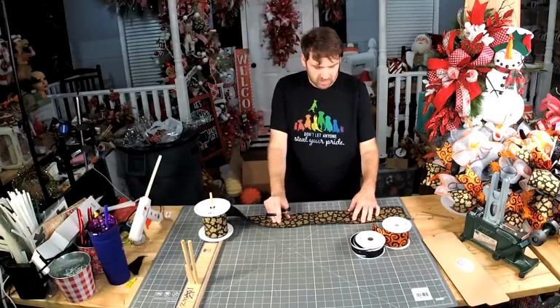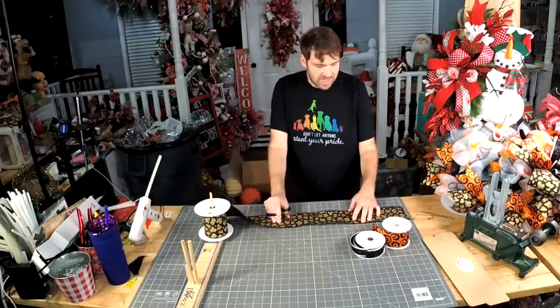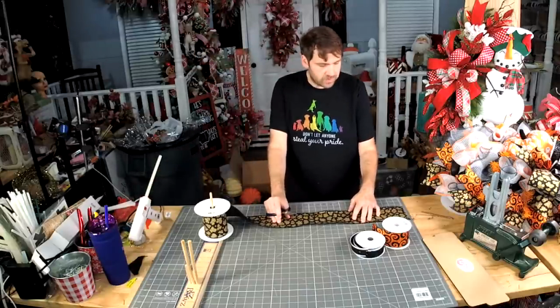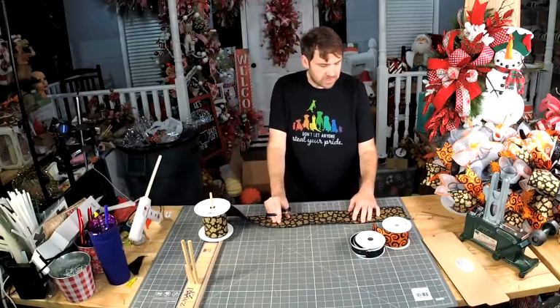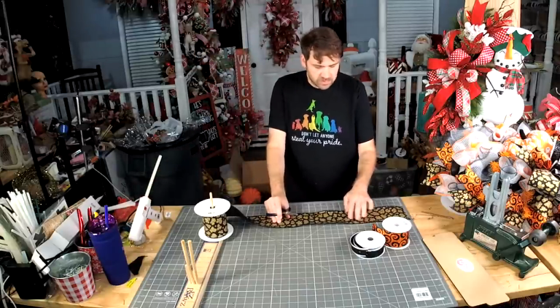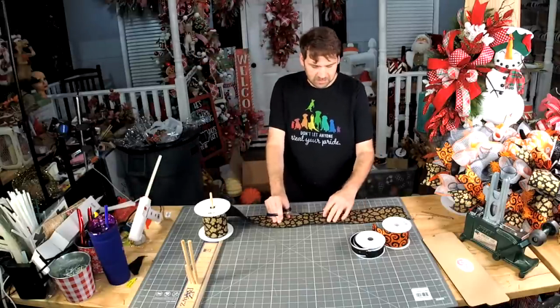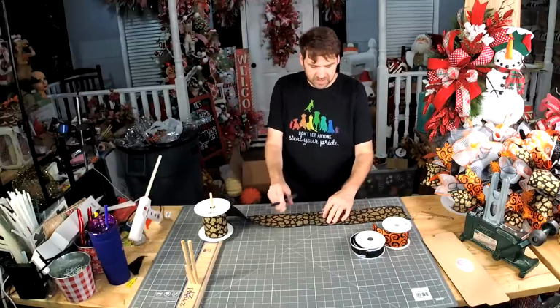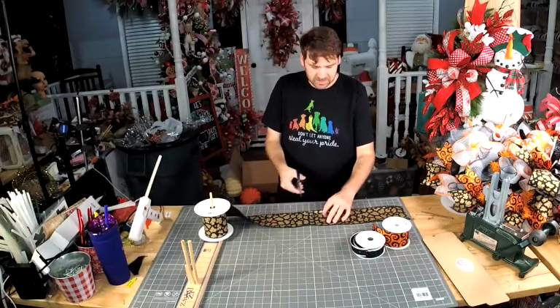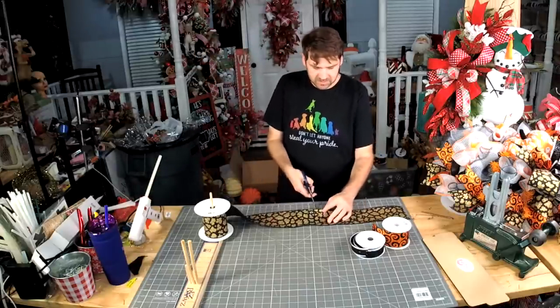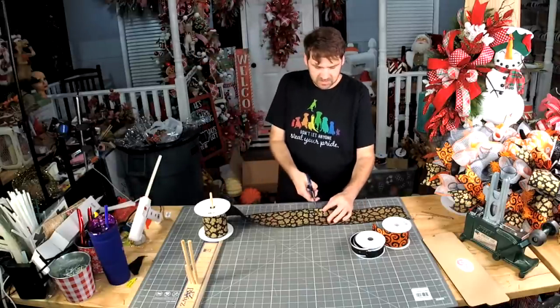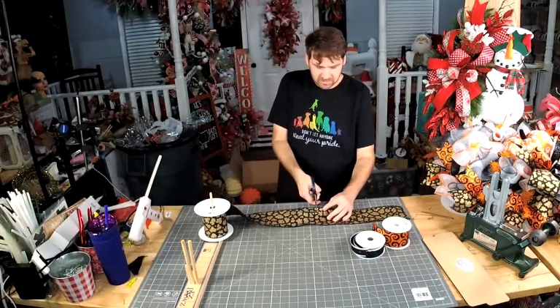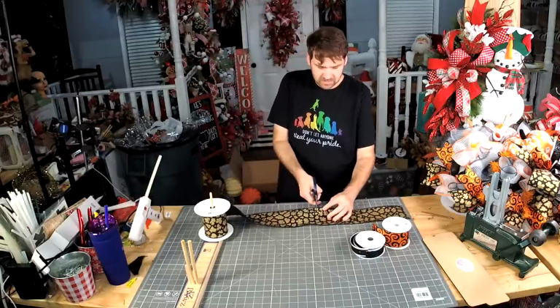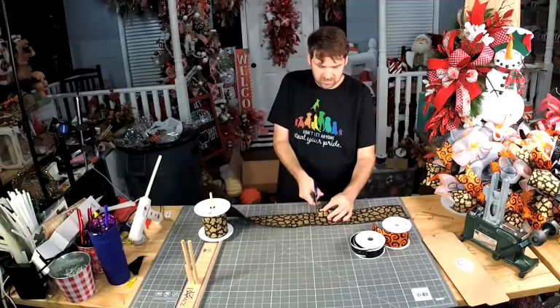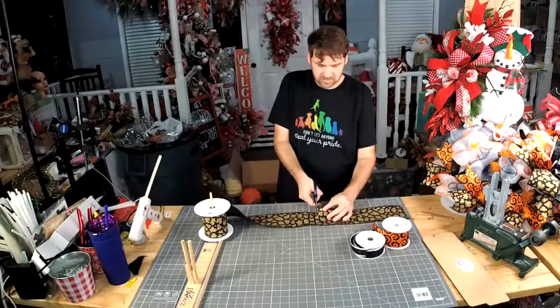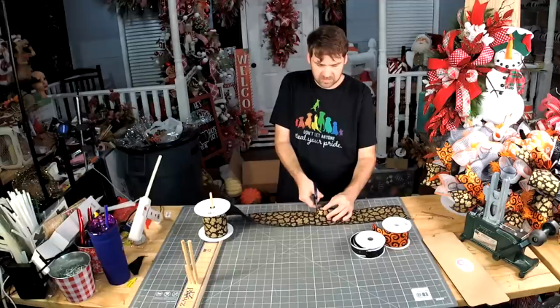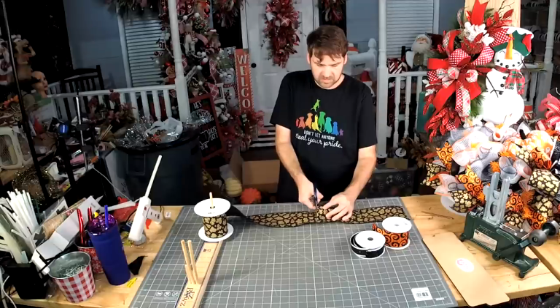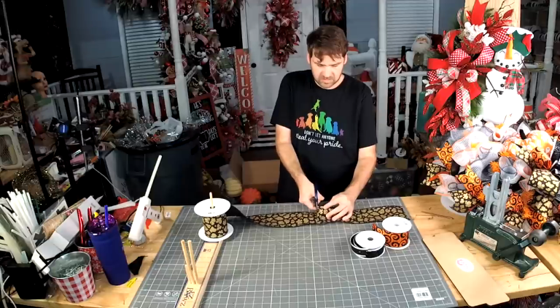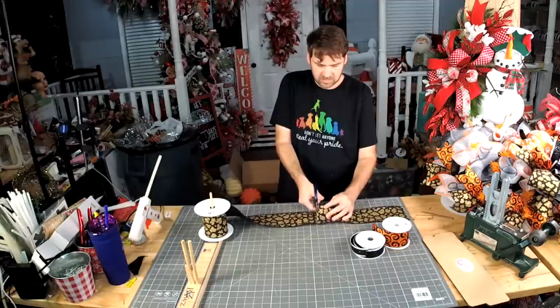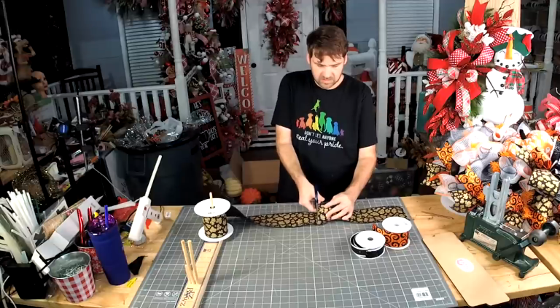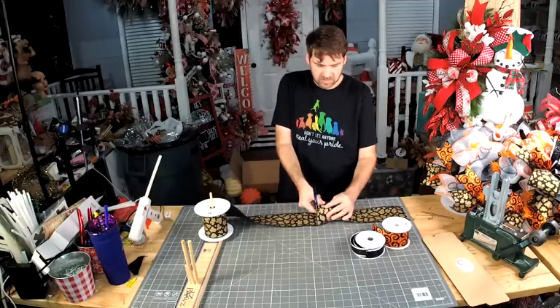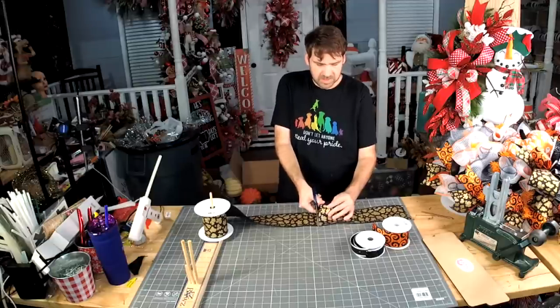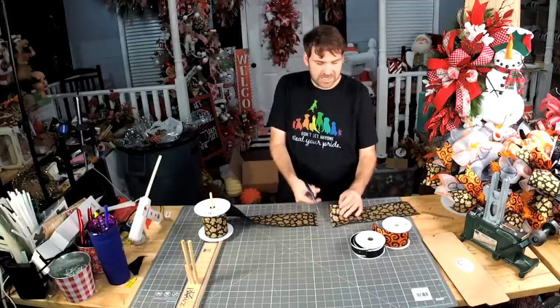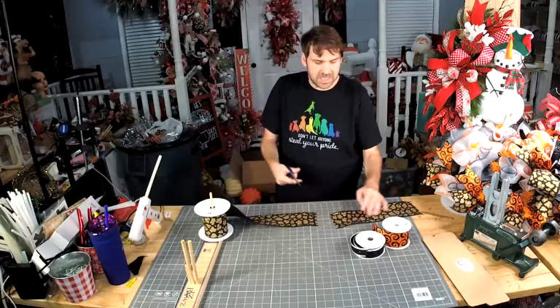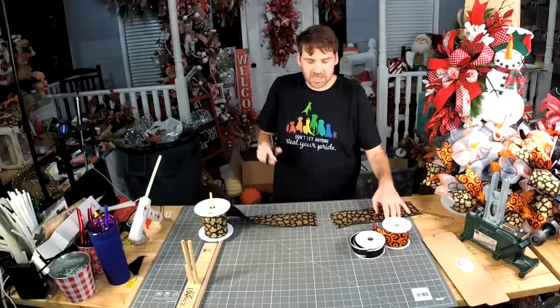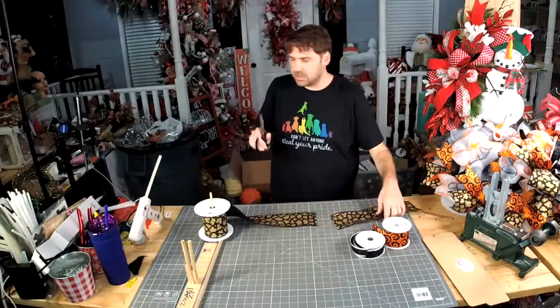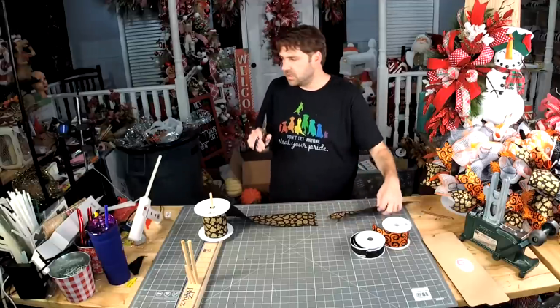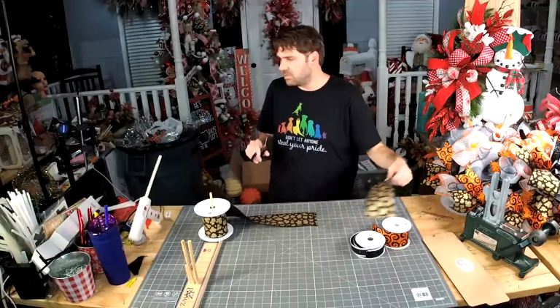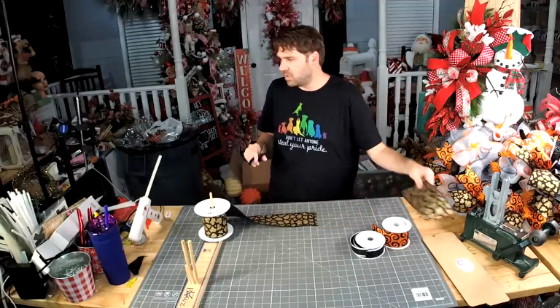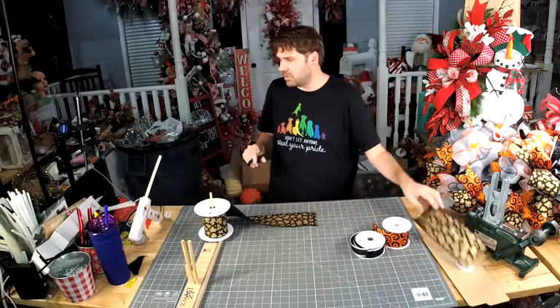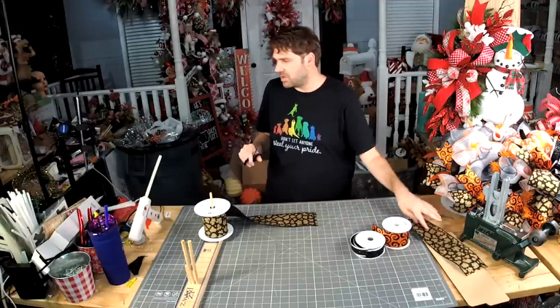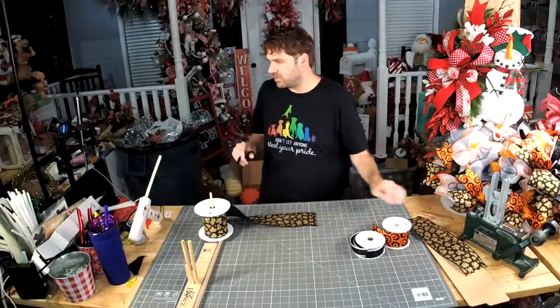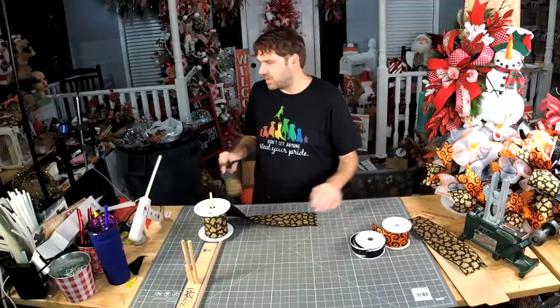Yeah, we're going to do wild picks, but I need to get a little bit more ribbon first.